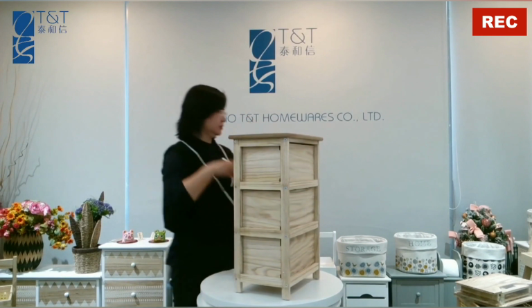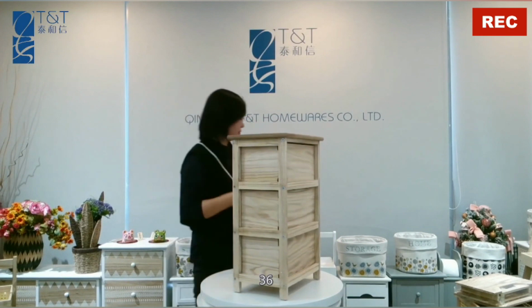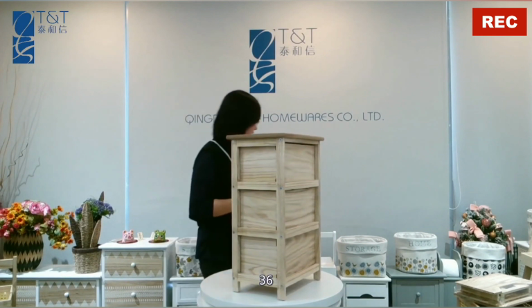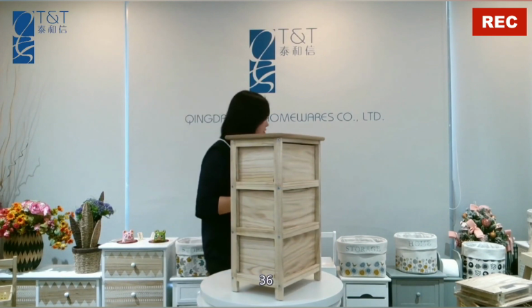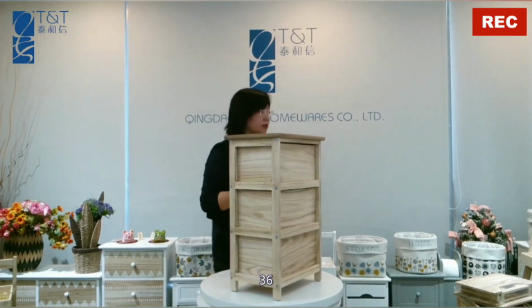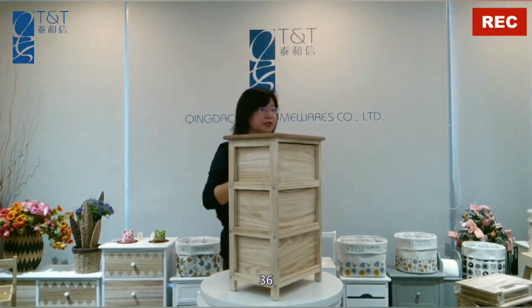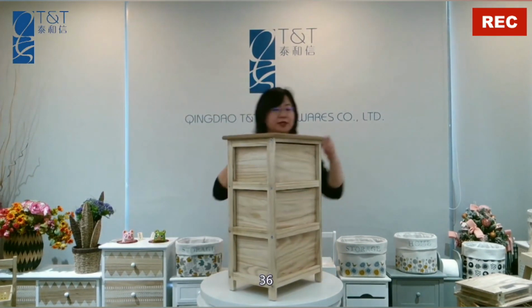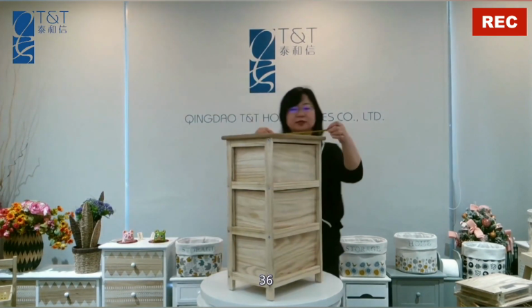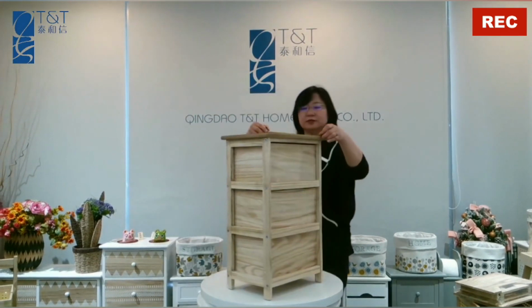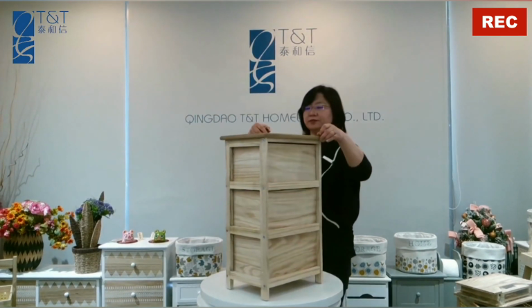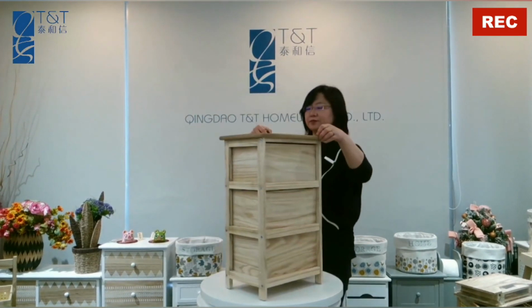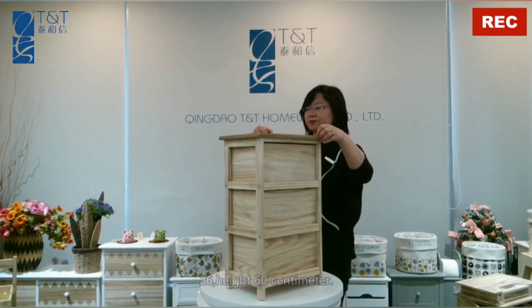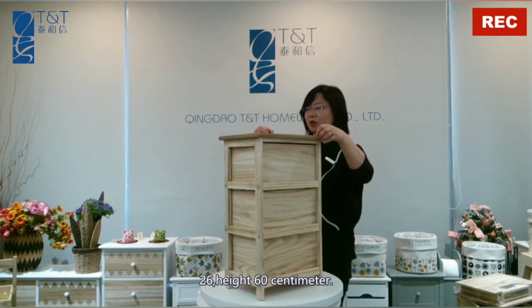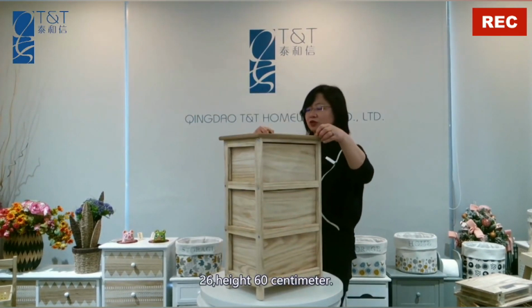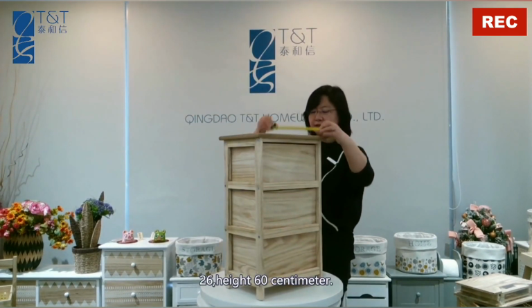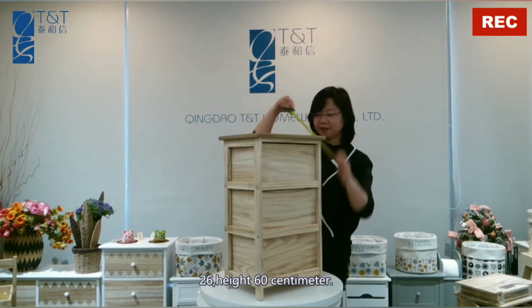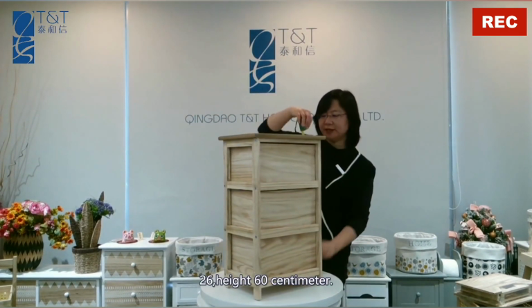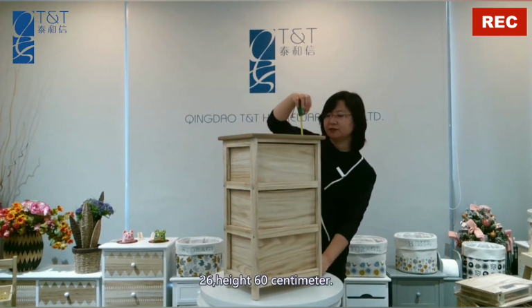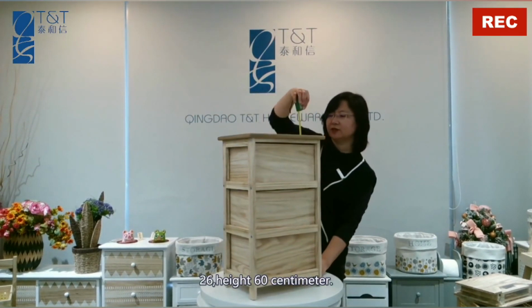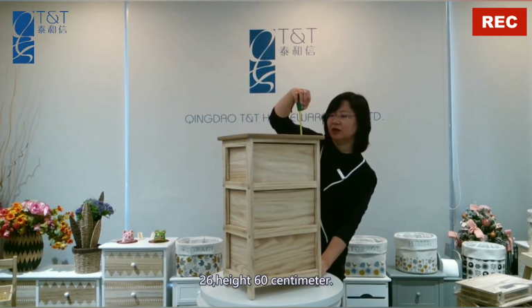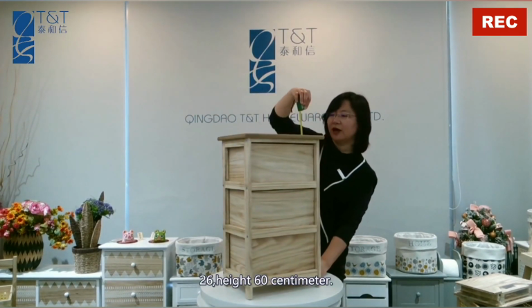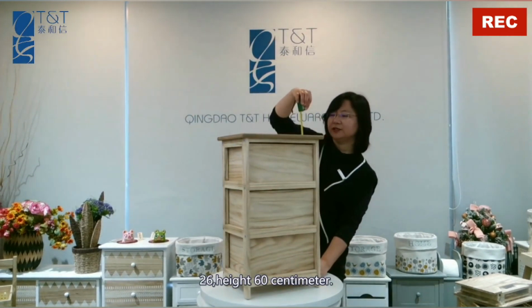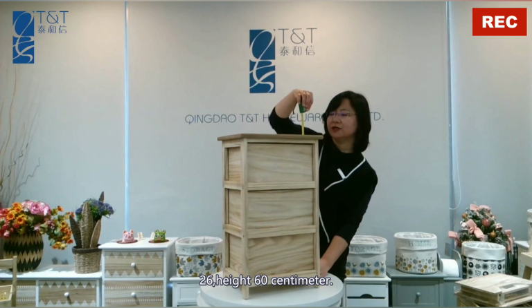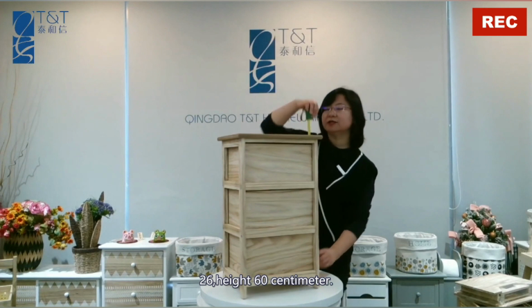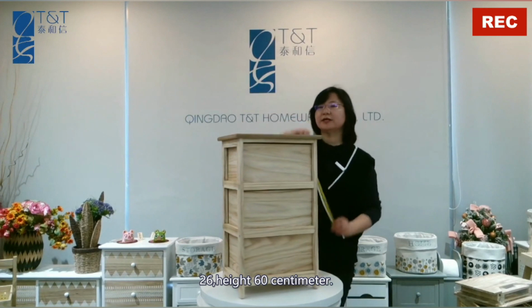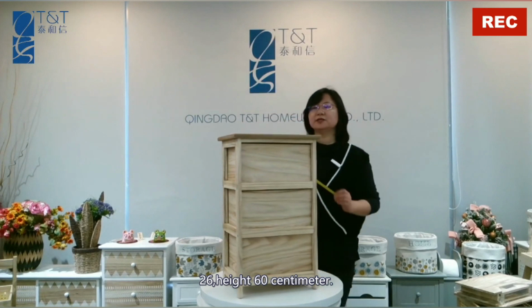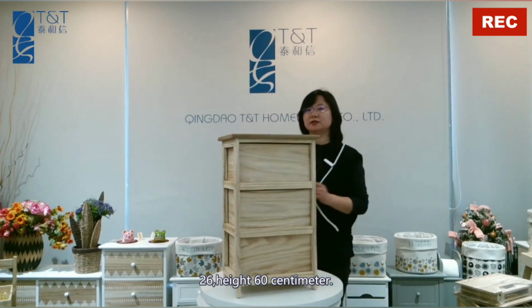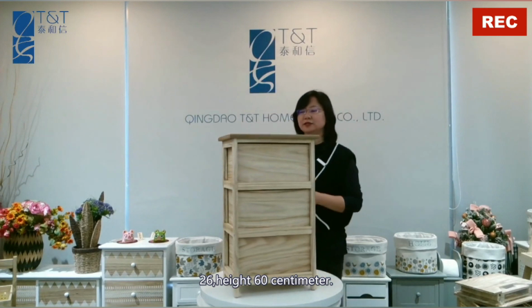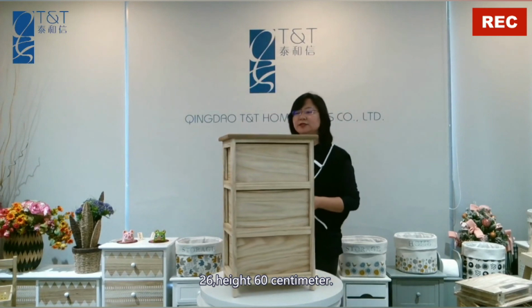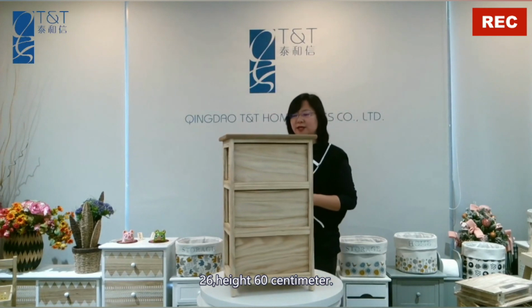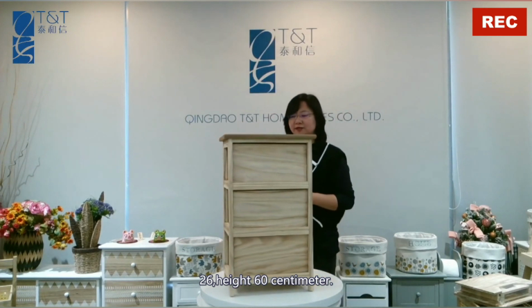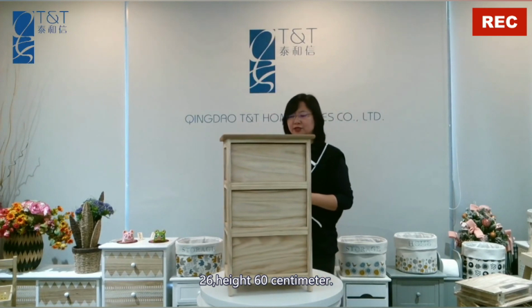The dimensions are 36 by 26, height 60 cm.